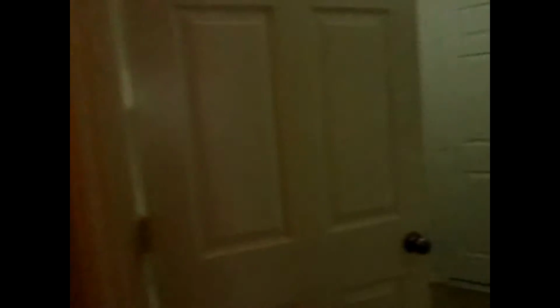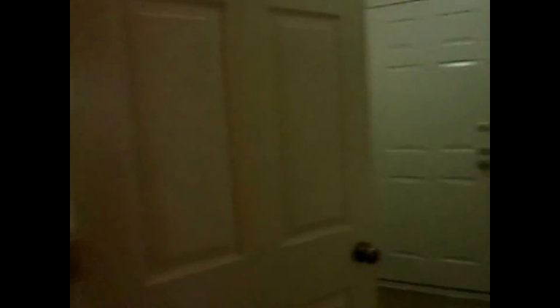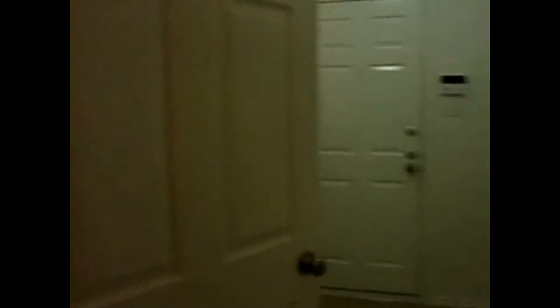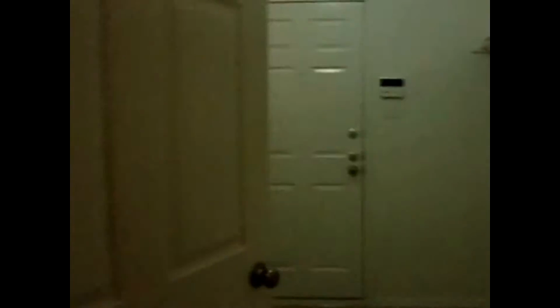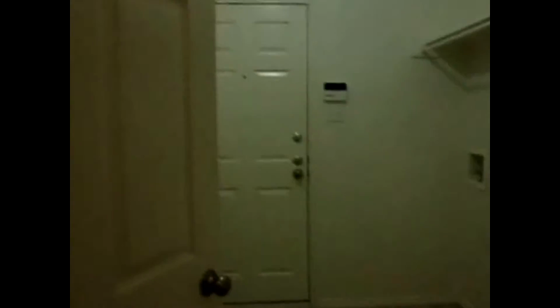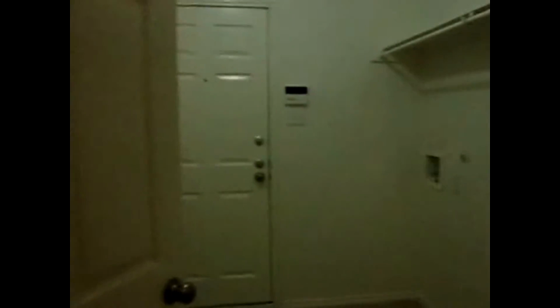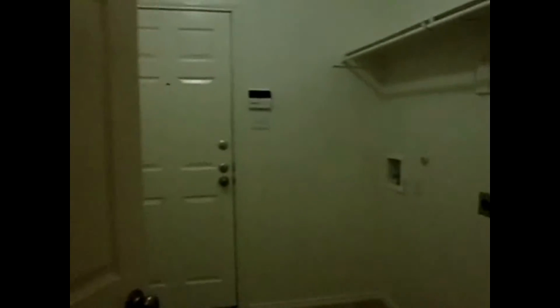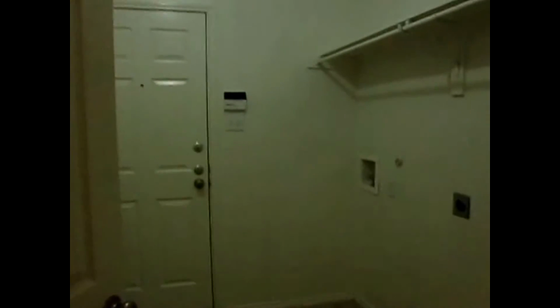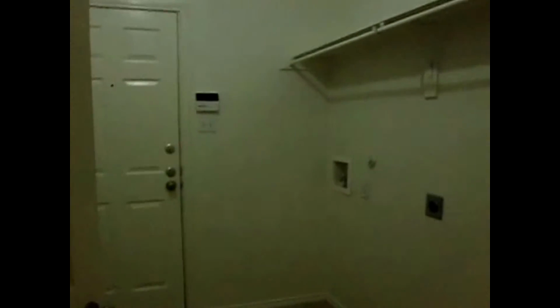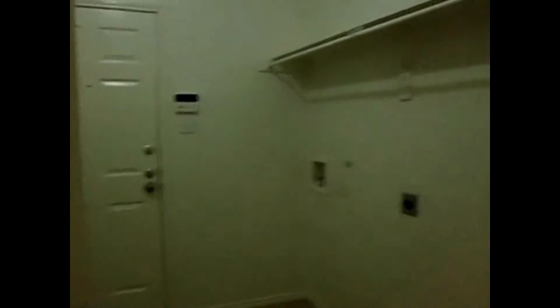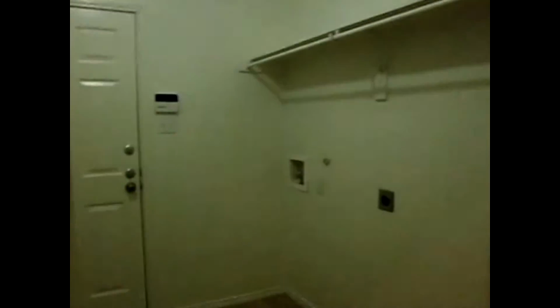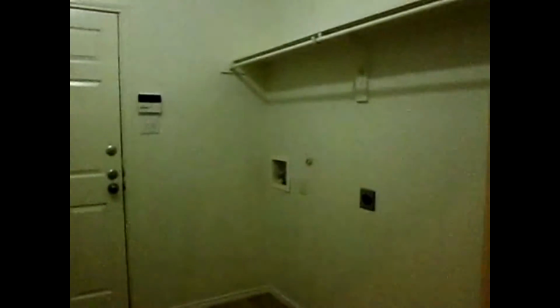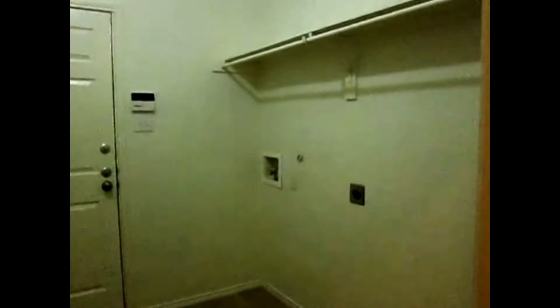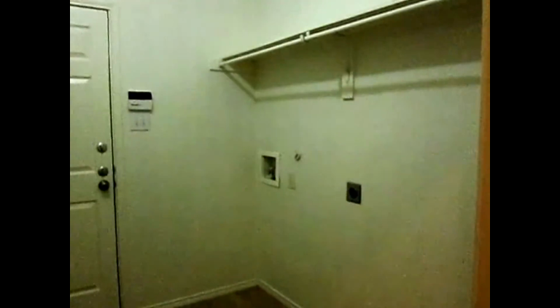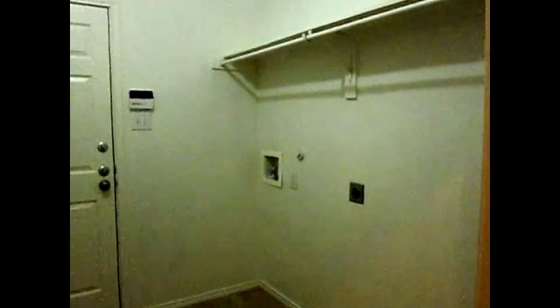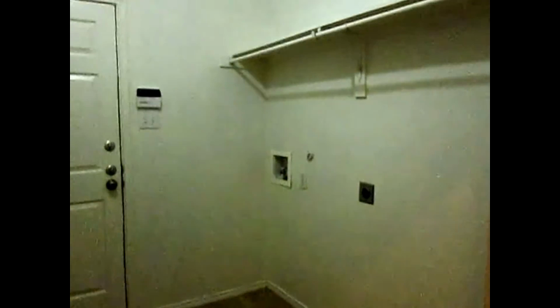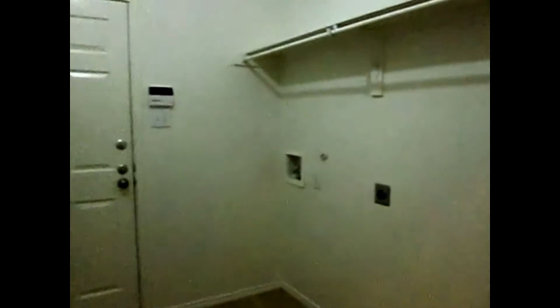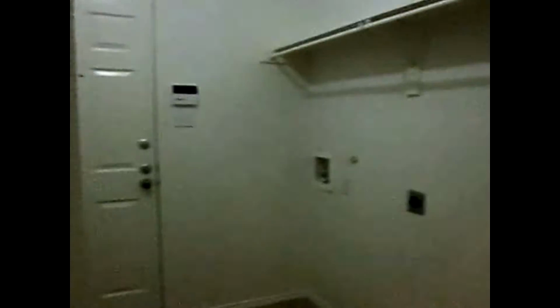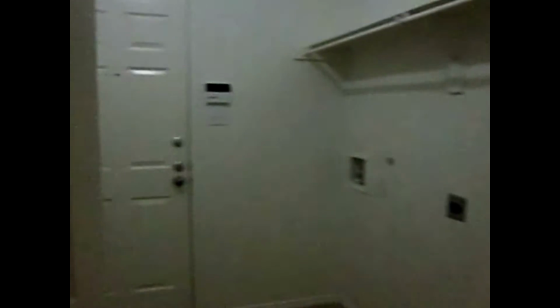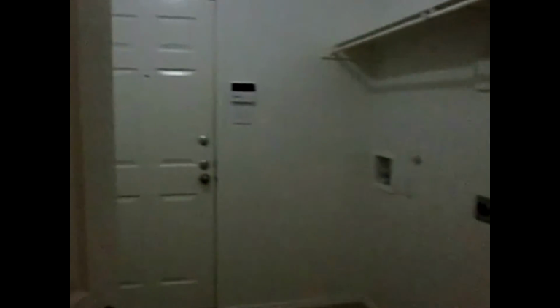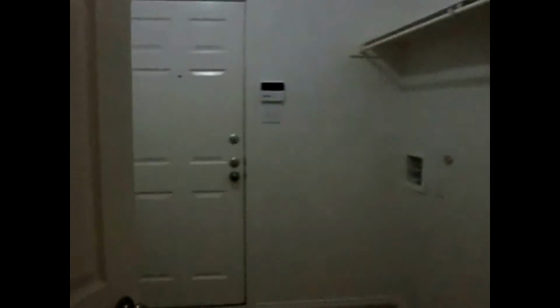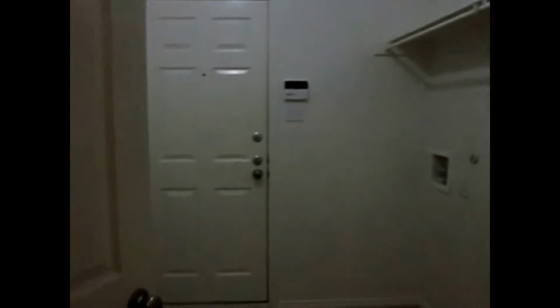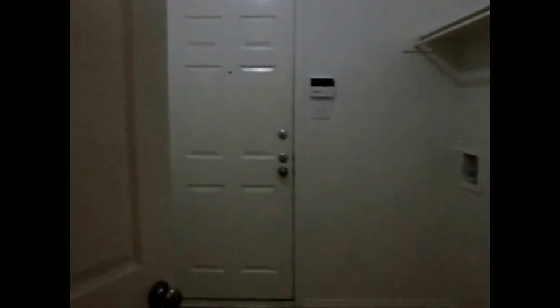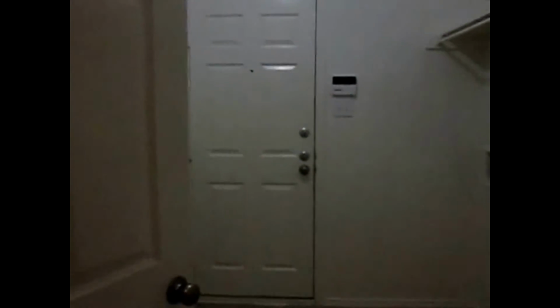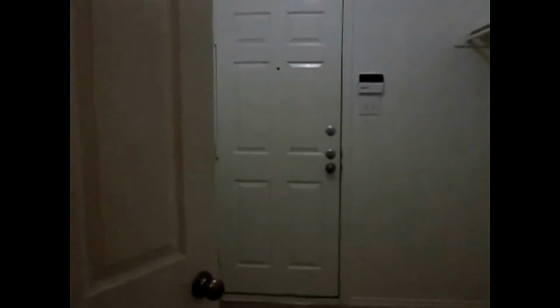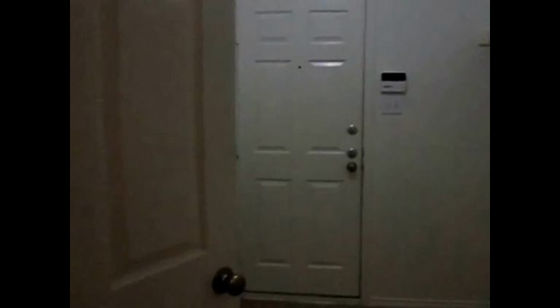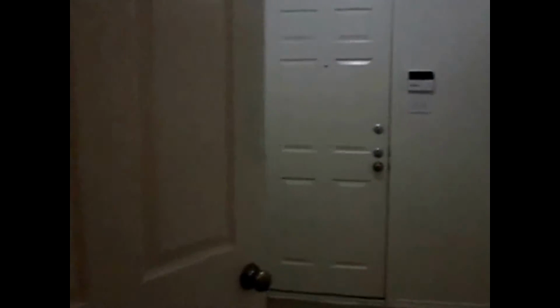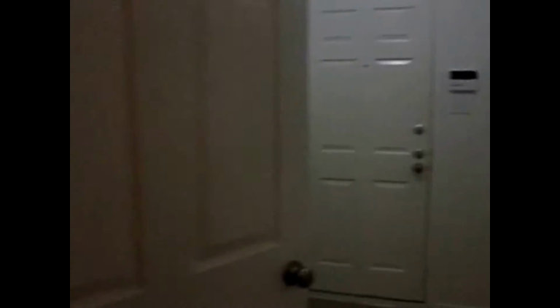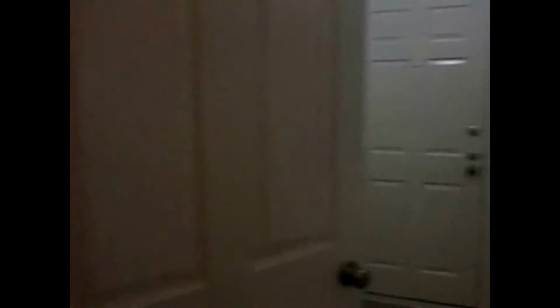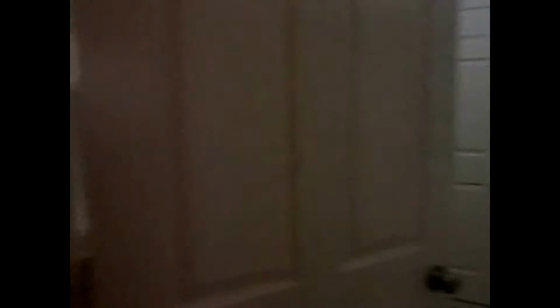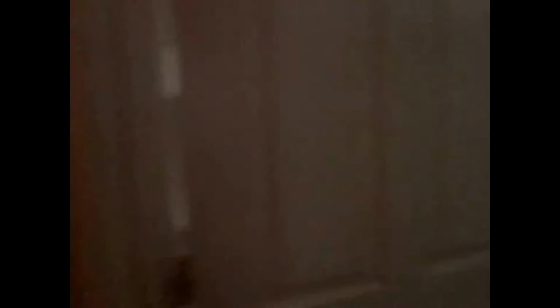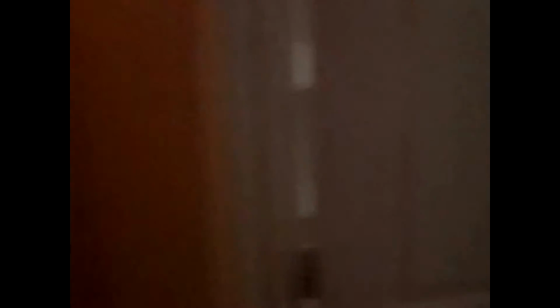This door to my right is the laundry room, and that door at the back leads to the two car garage.